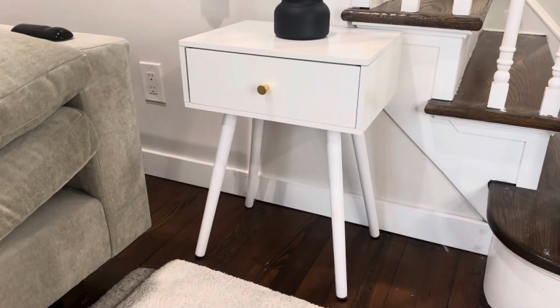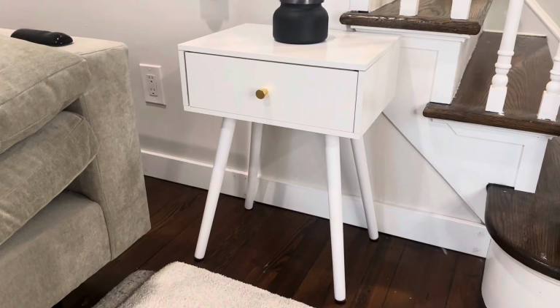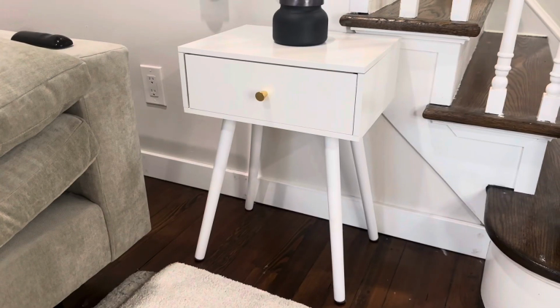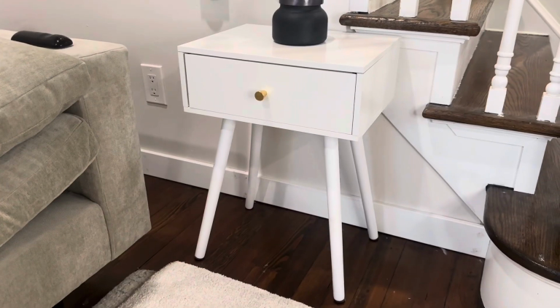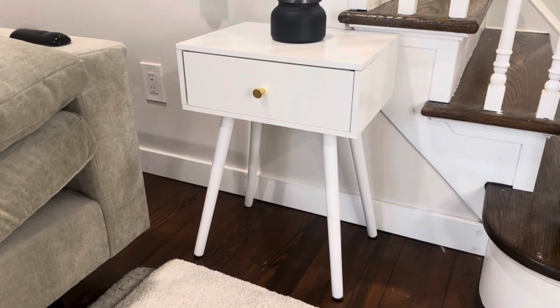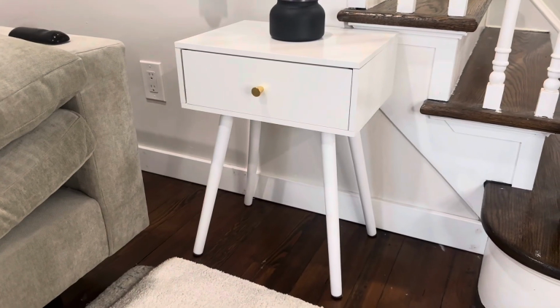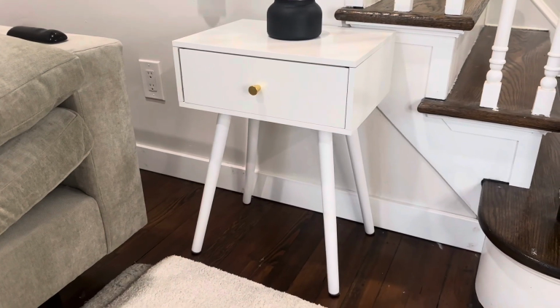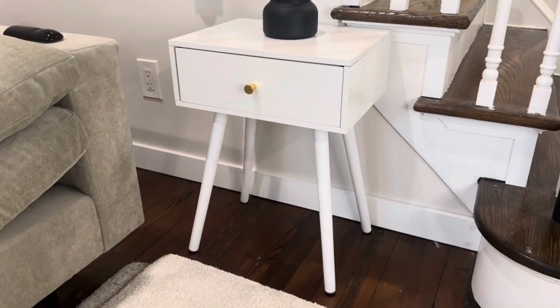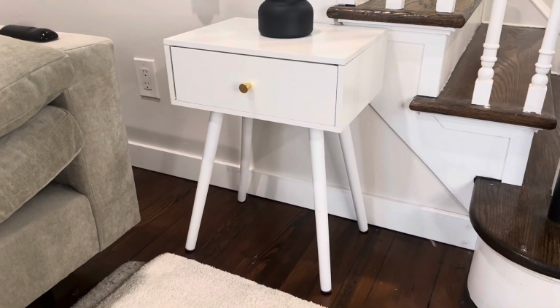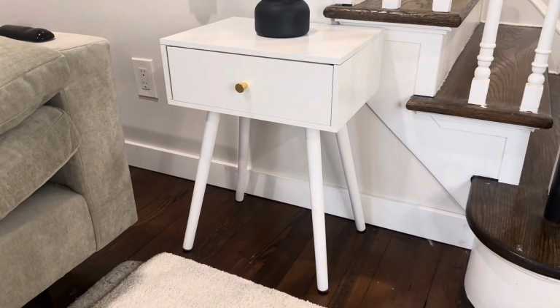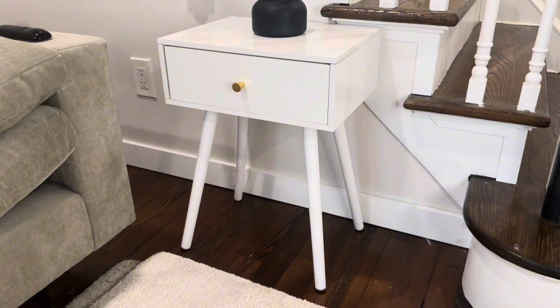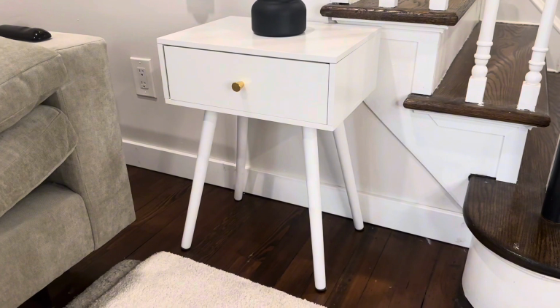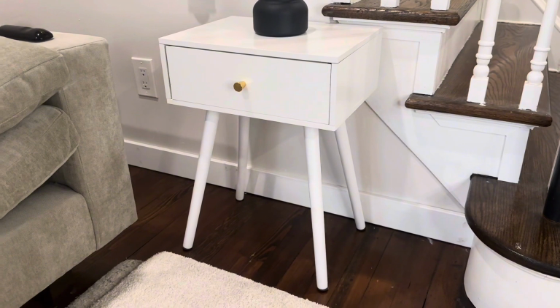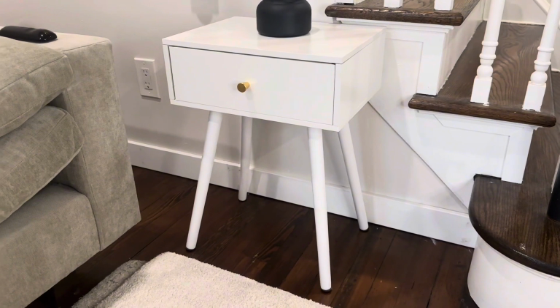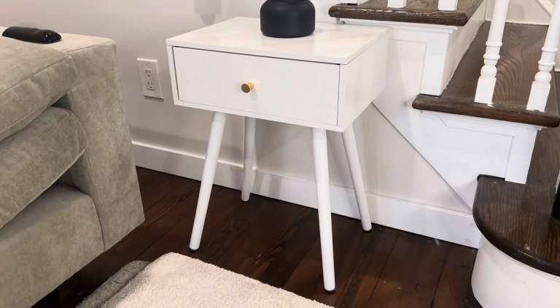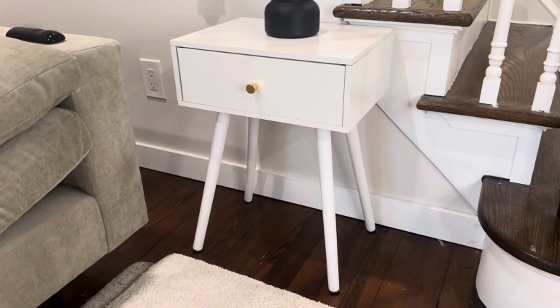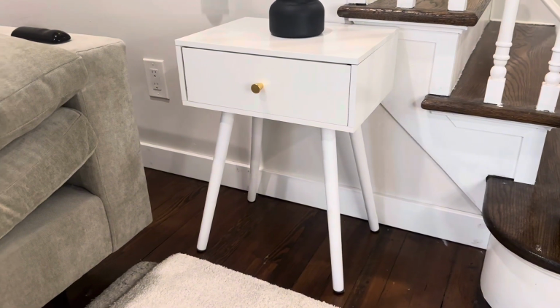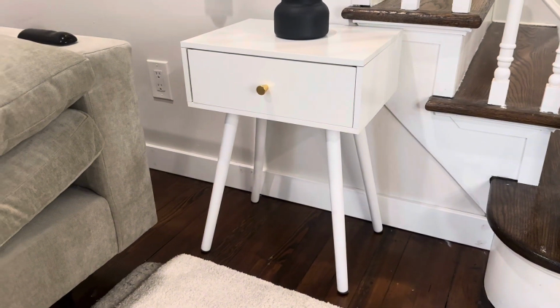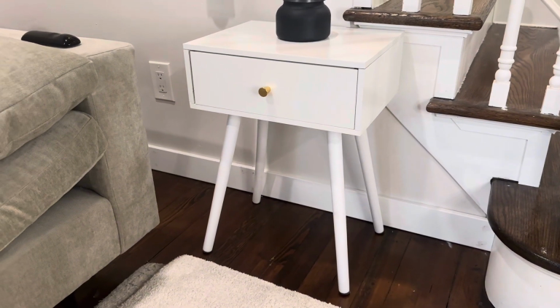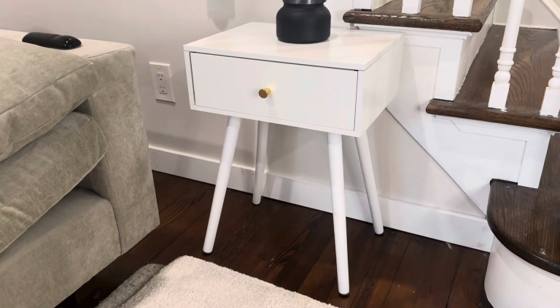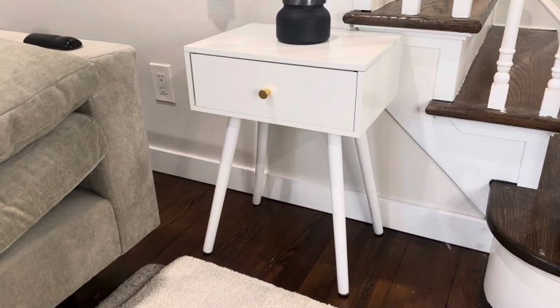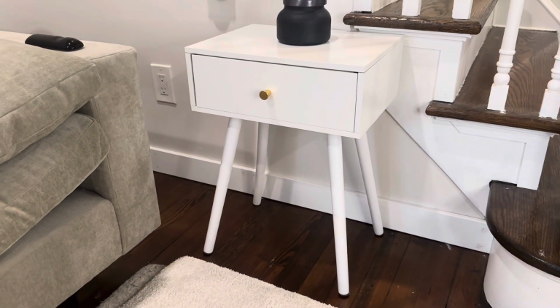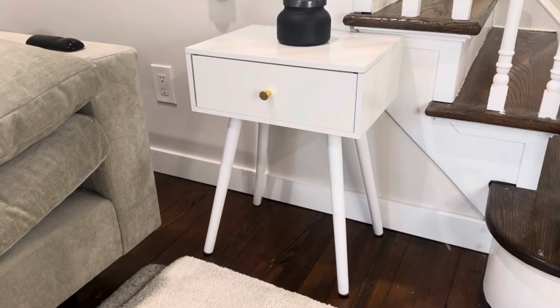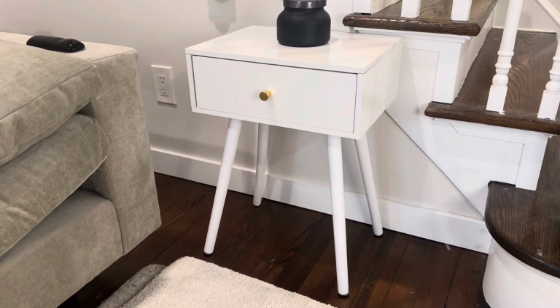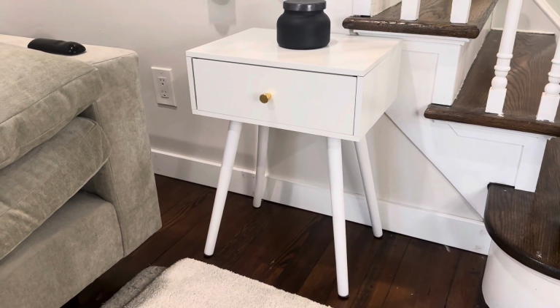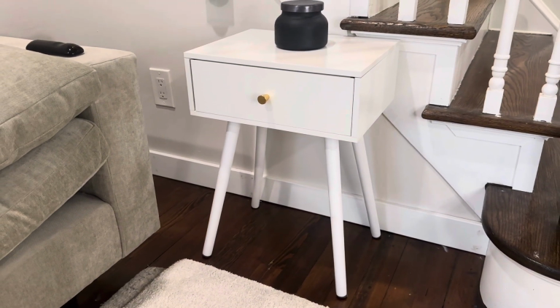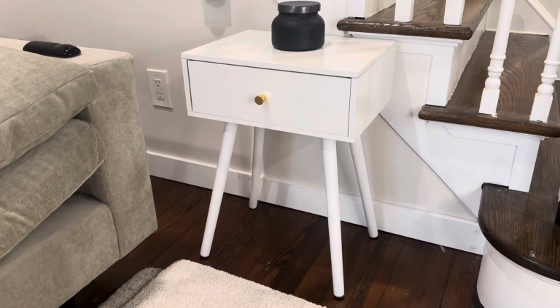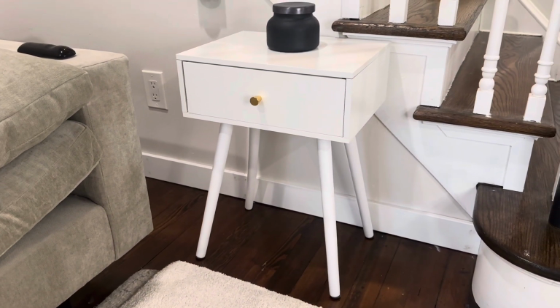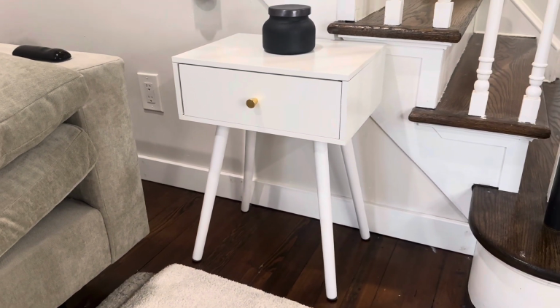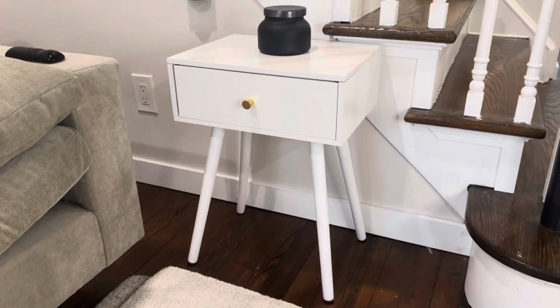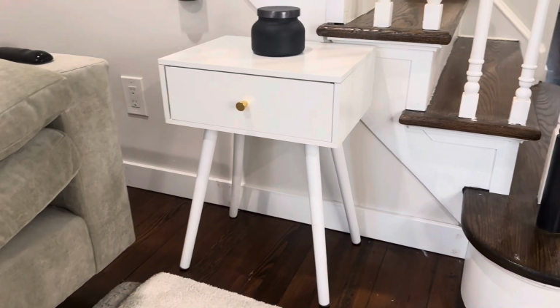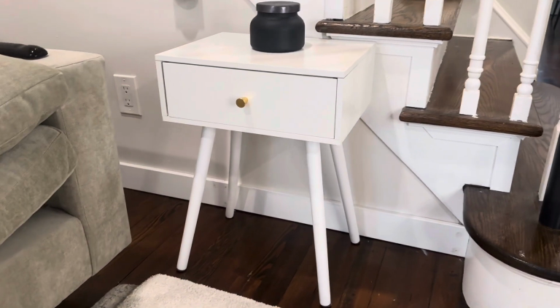Overall, this end table goes together in about 15 minutes using the tools provided. The instructions are really clear.